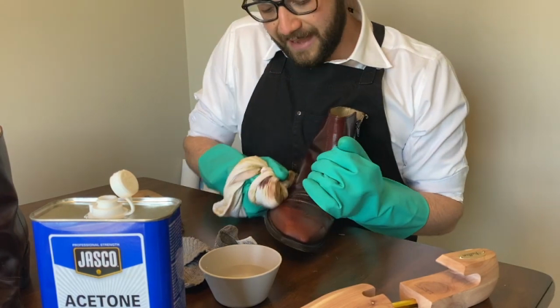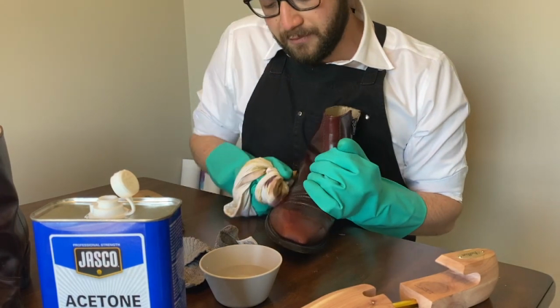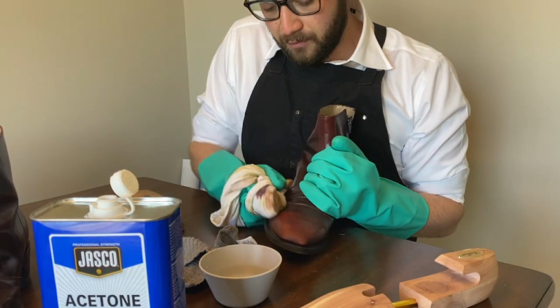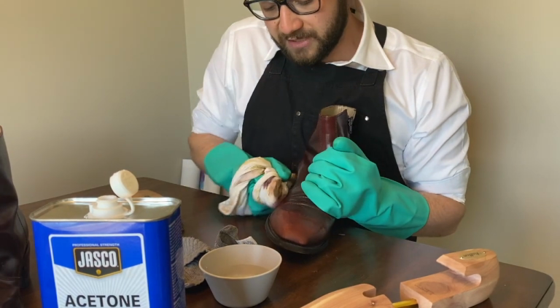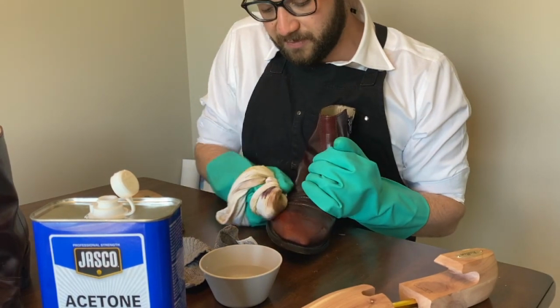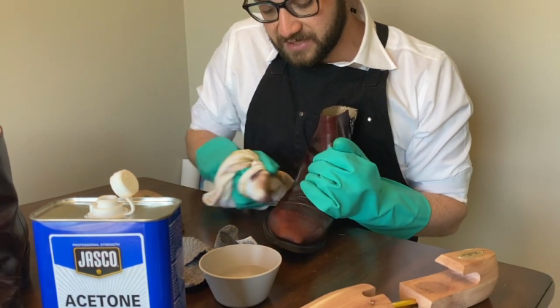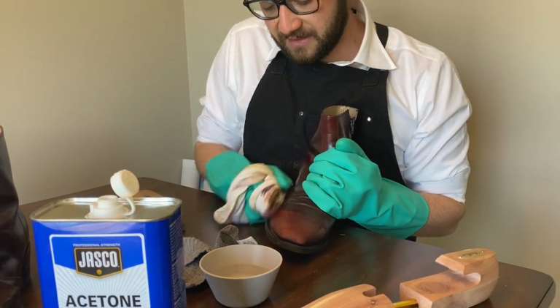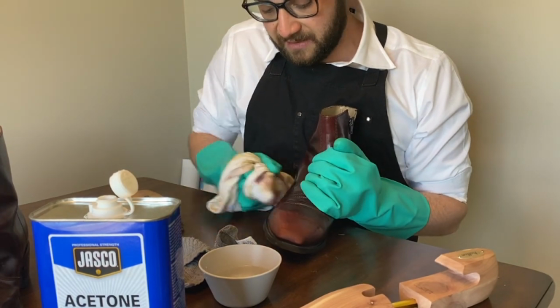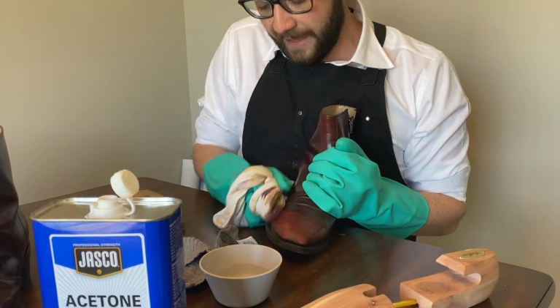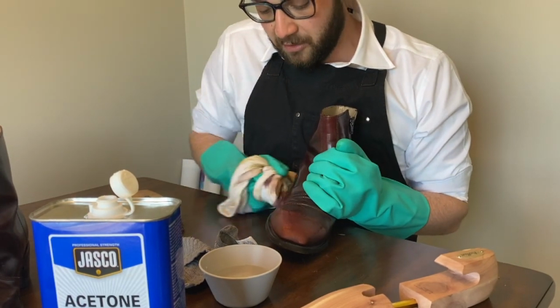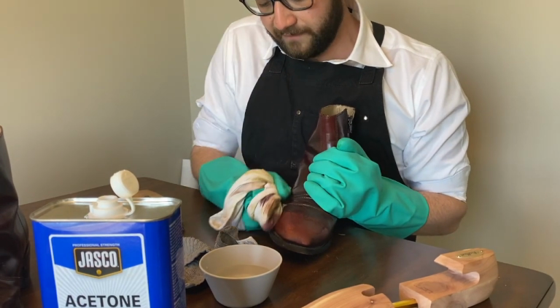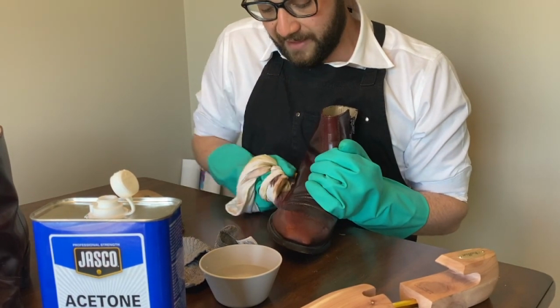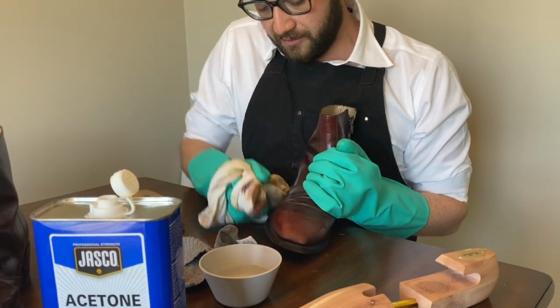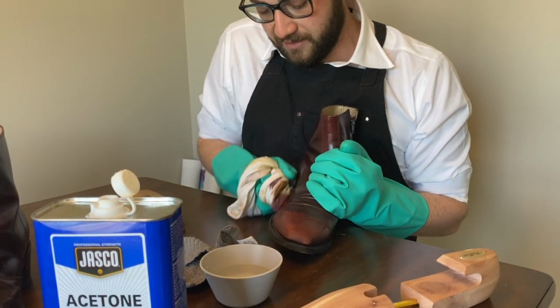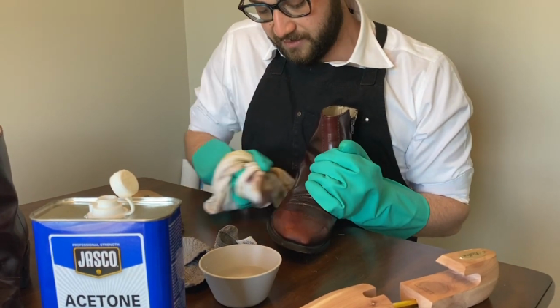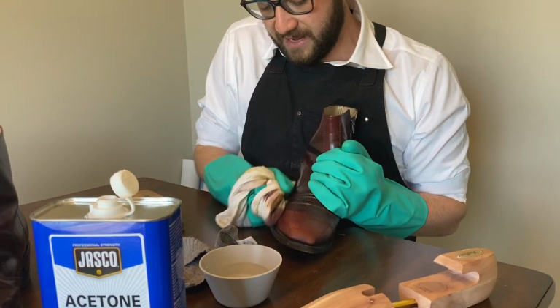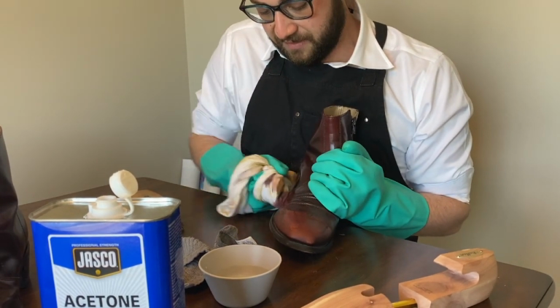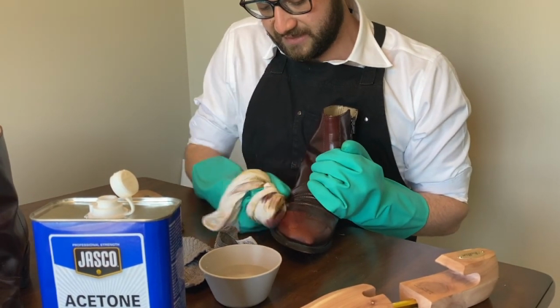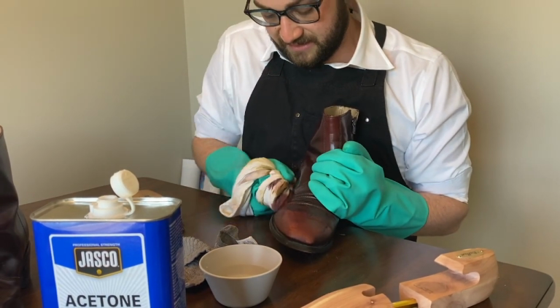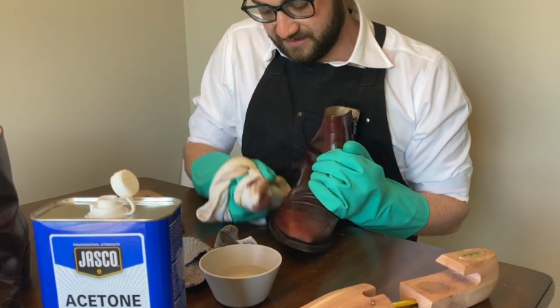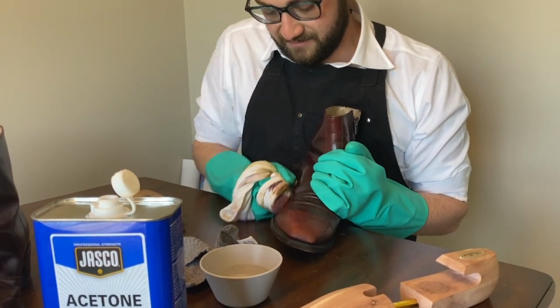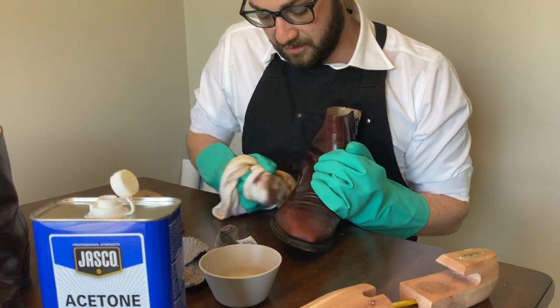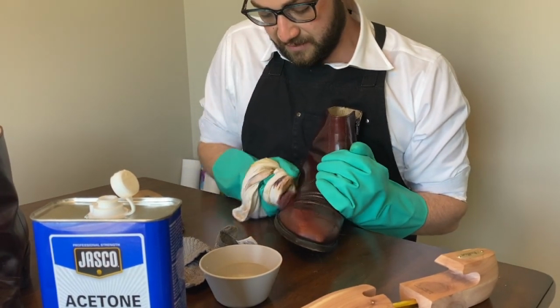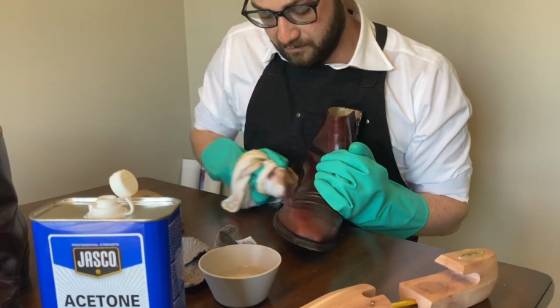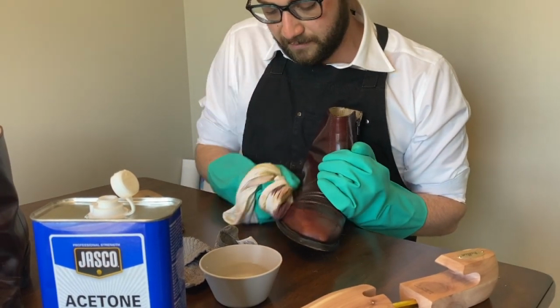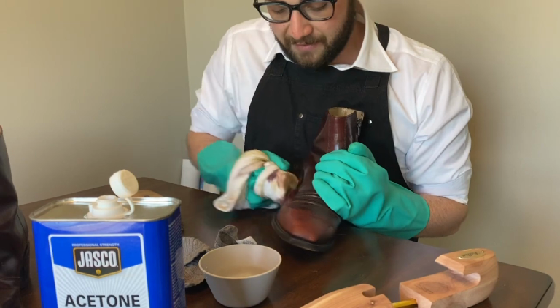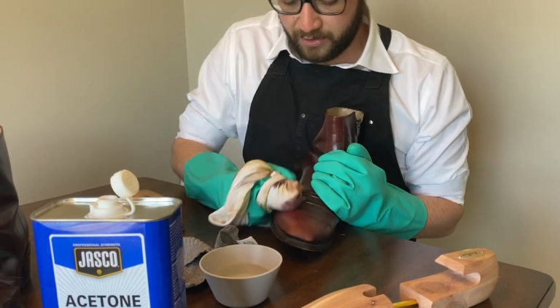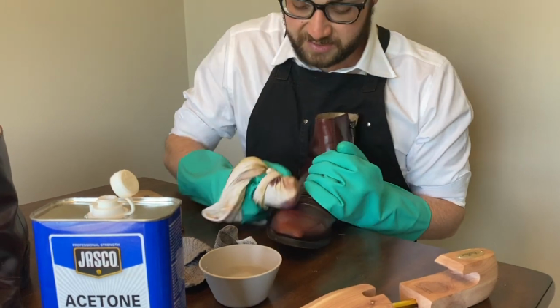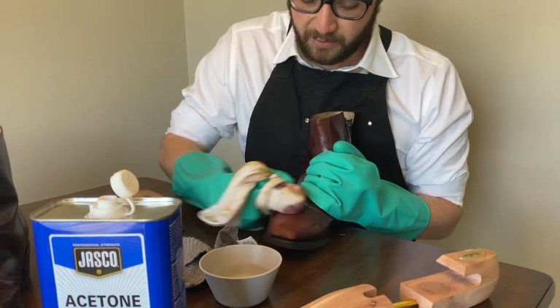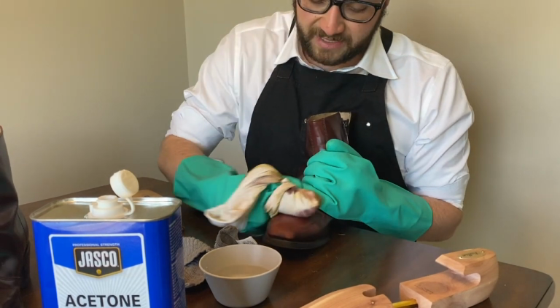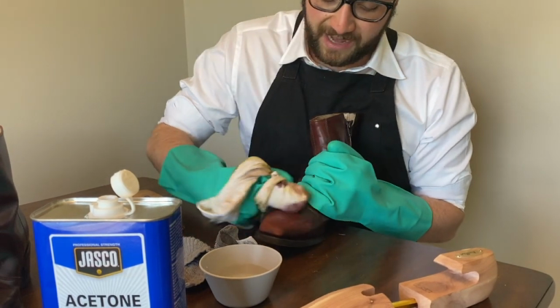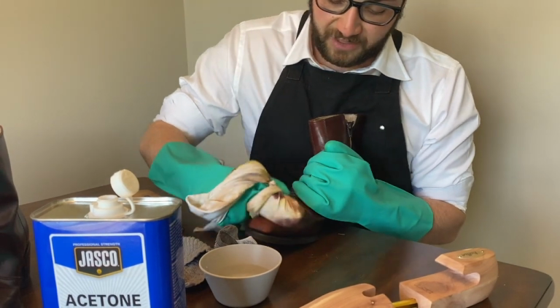Now that we're exposing the layer of leather underneath, now that we're exposing the acrylic layer, it's really showing what's beneath.